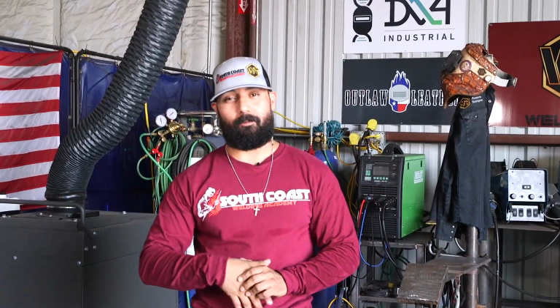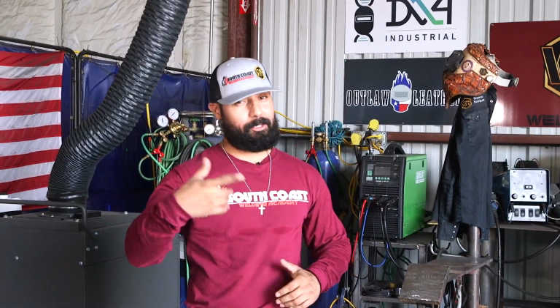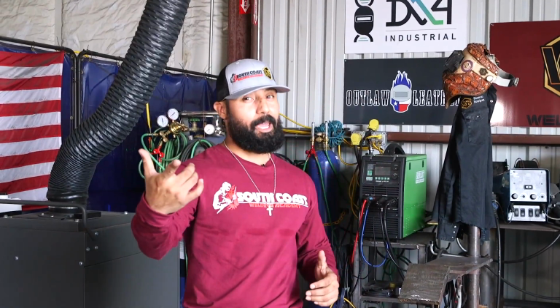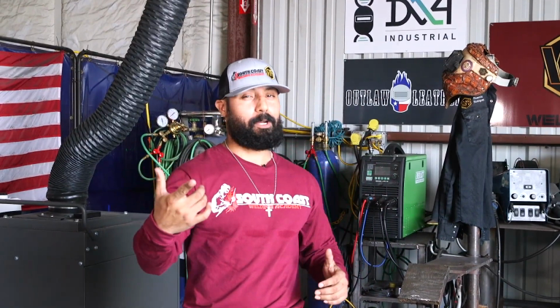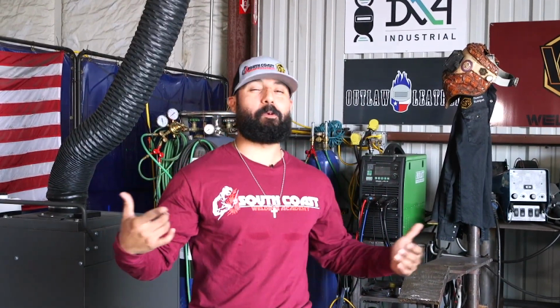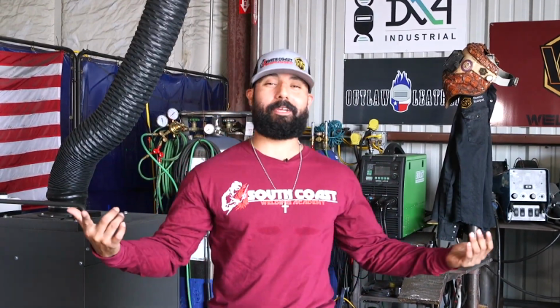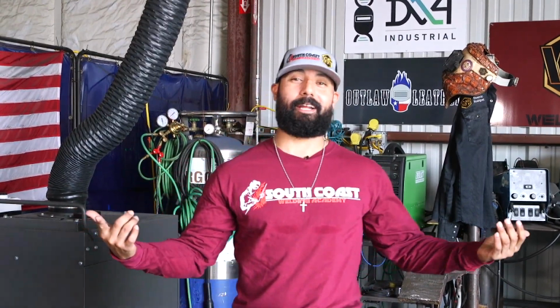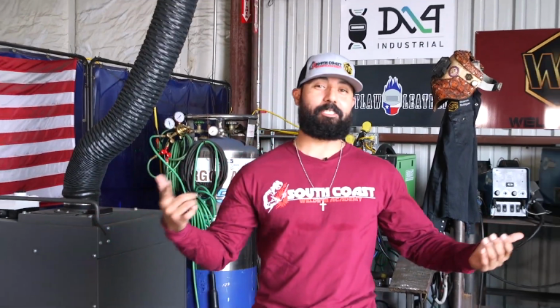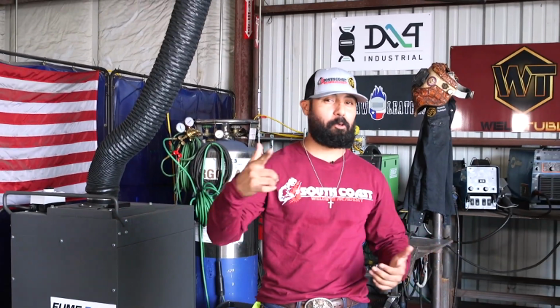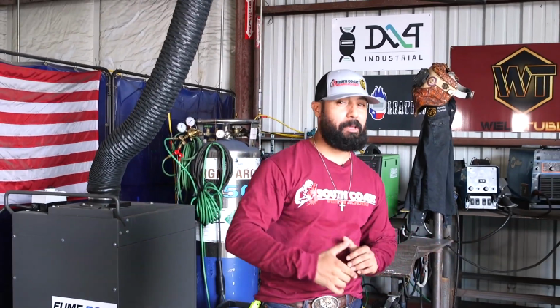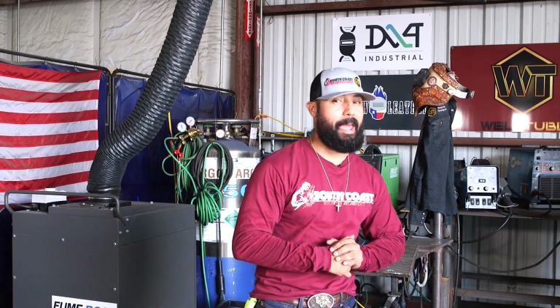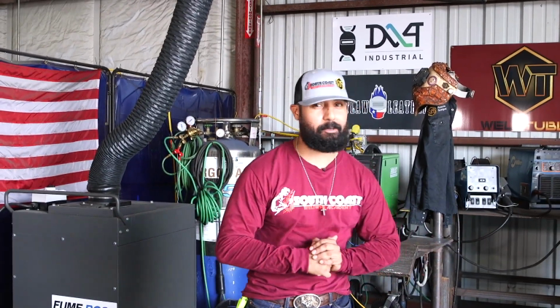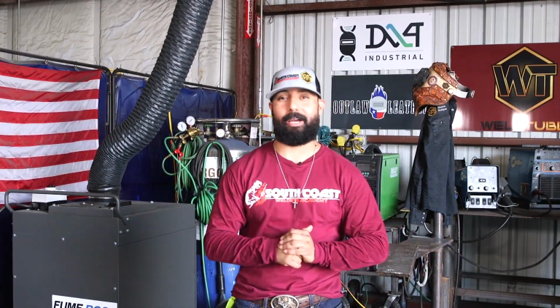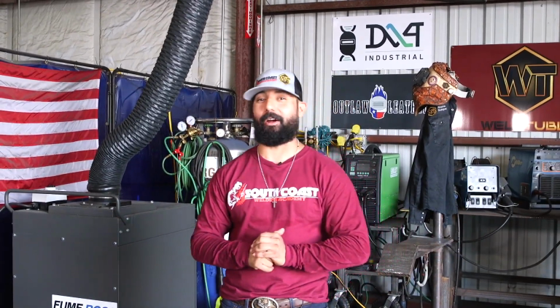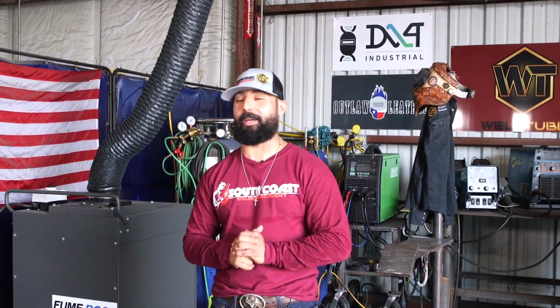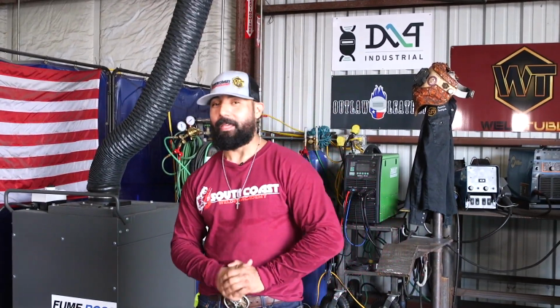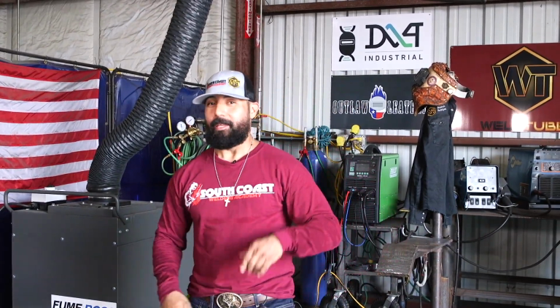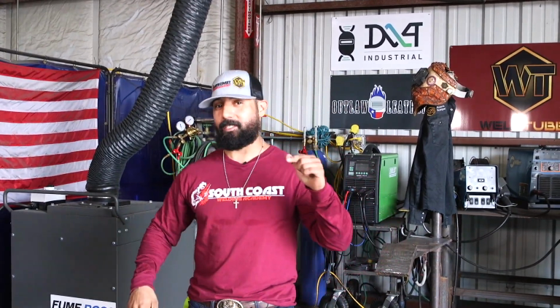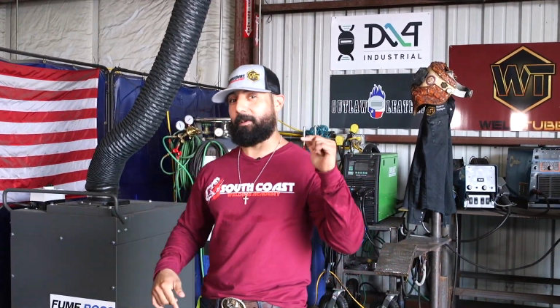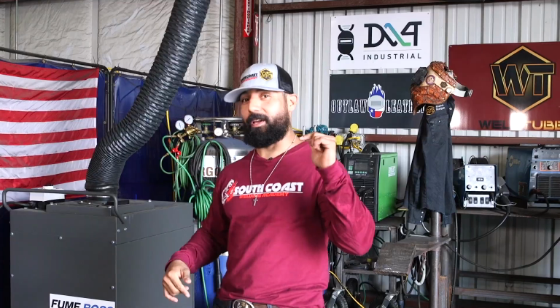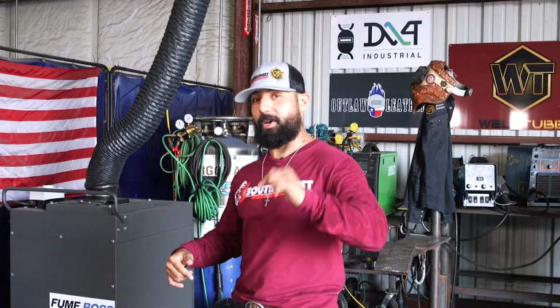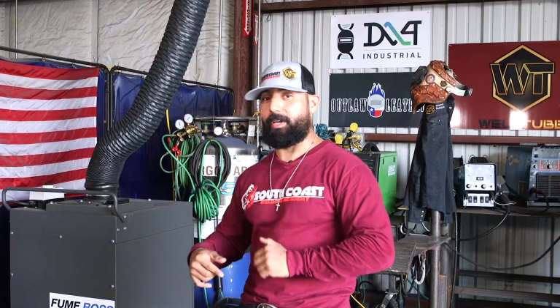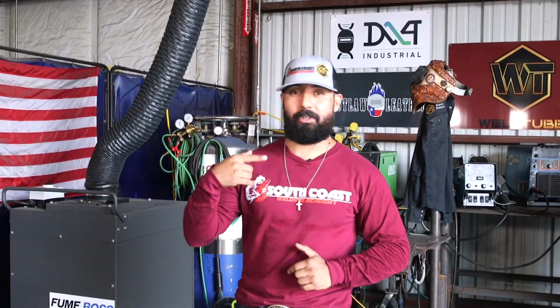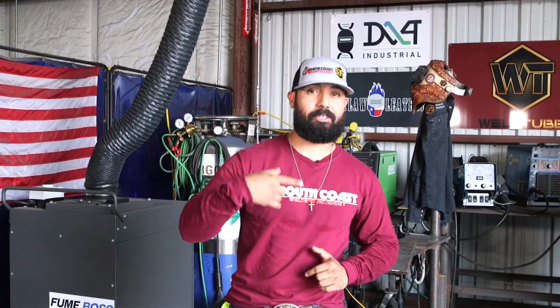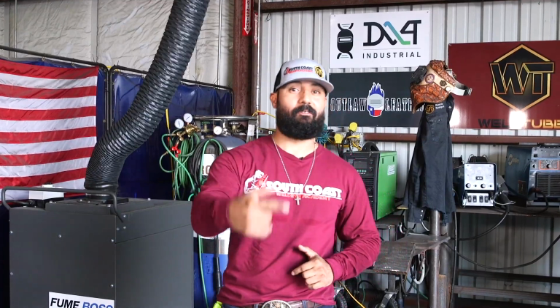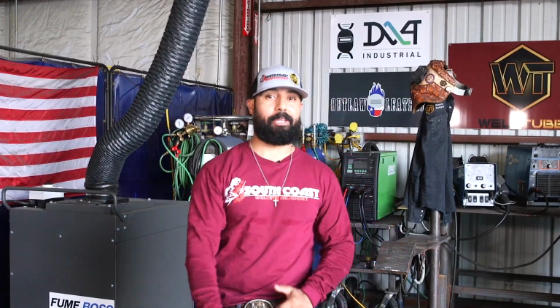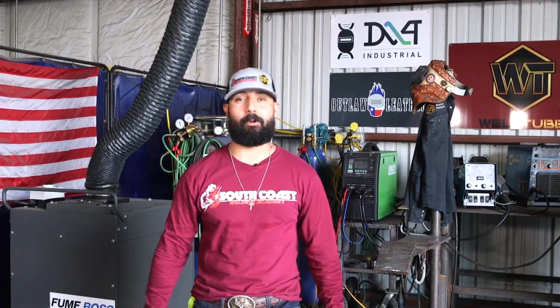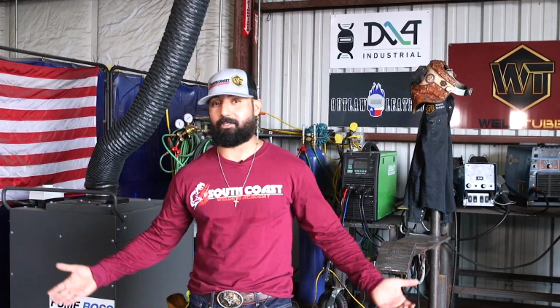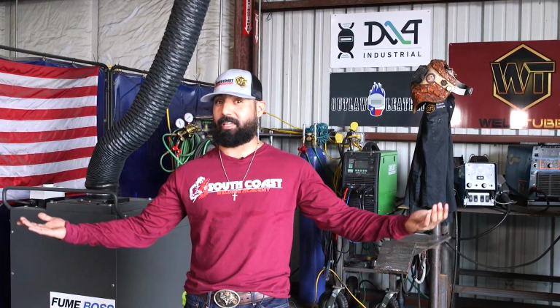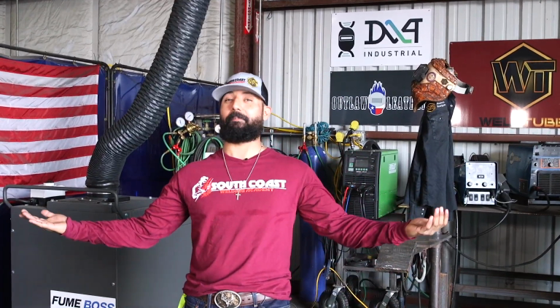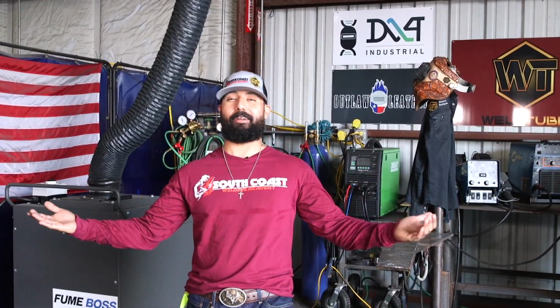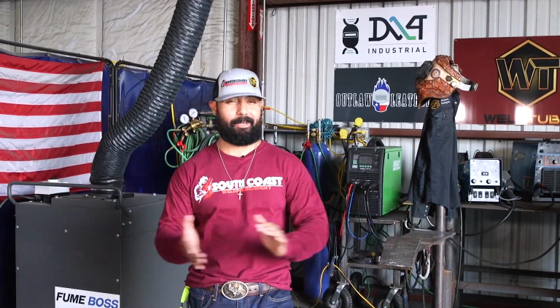So for today, we're going to be working on a 2G backgrind. This is going to be a very educational video, so stand by.